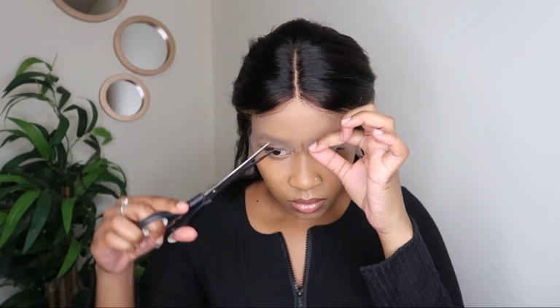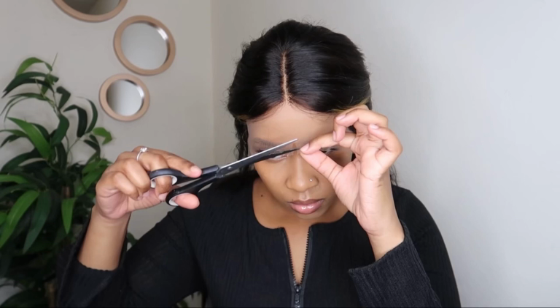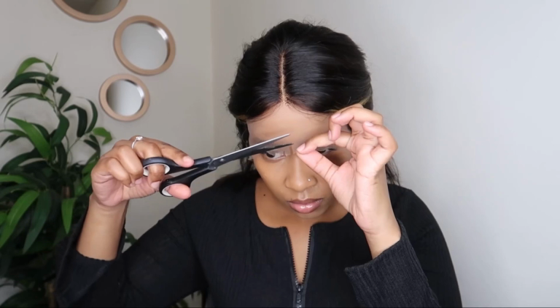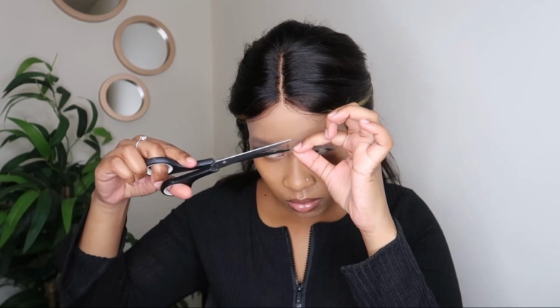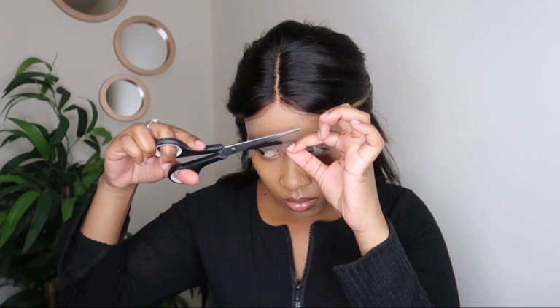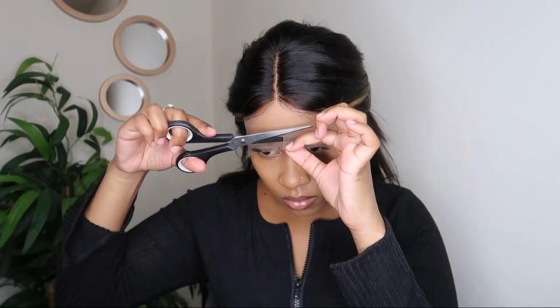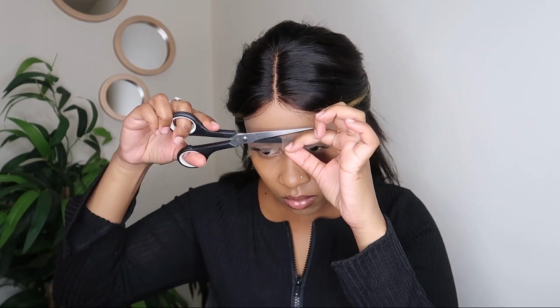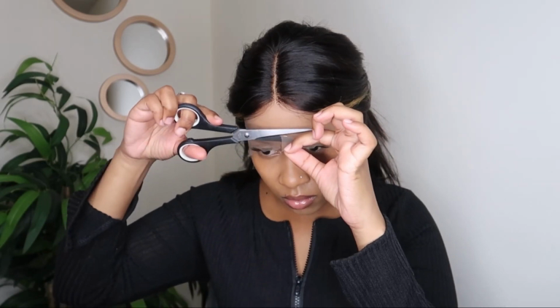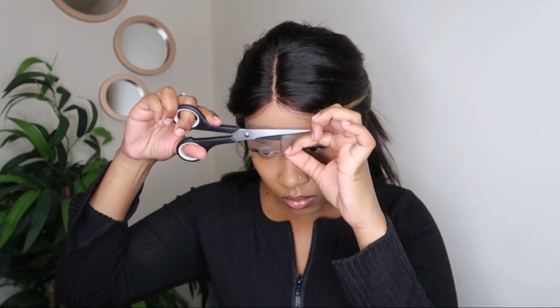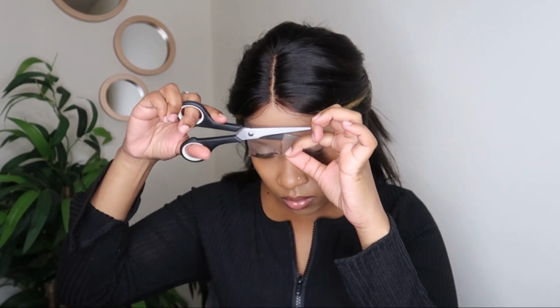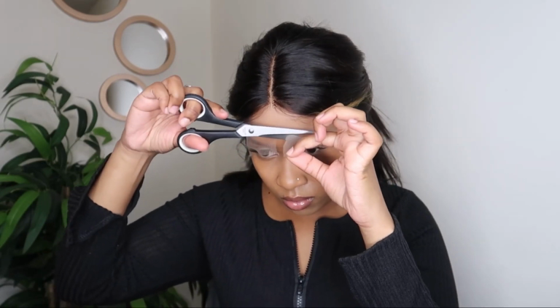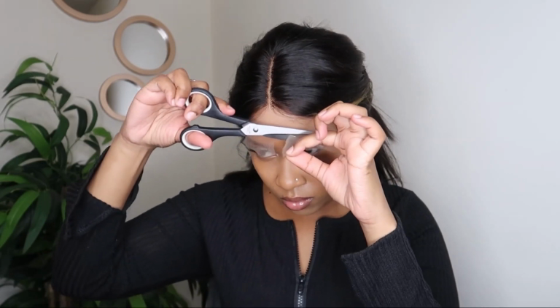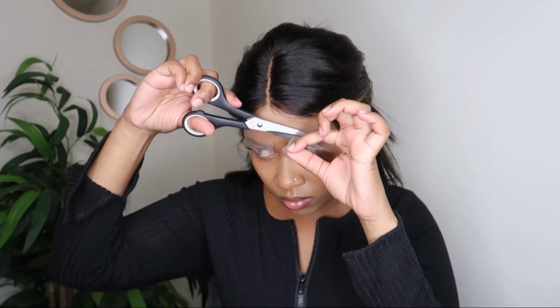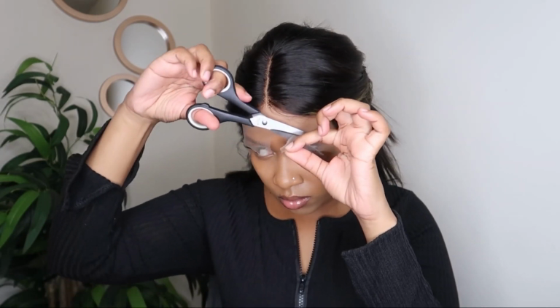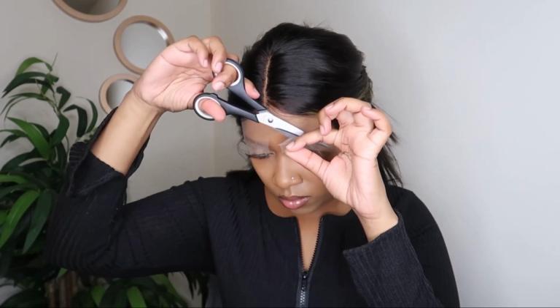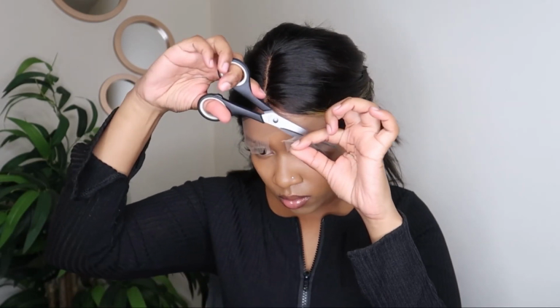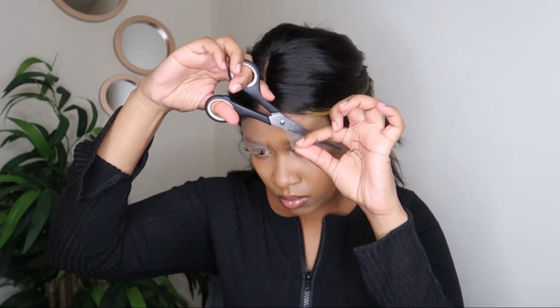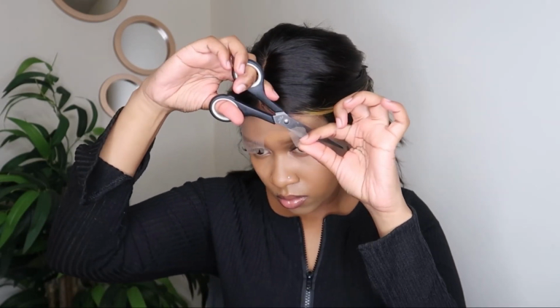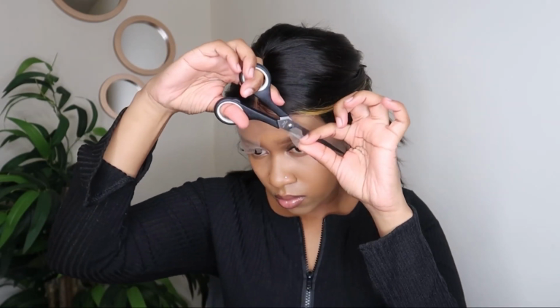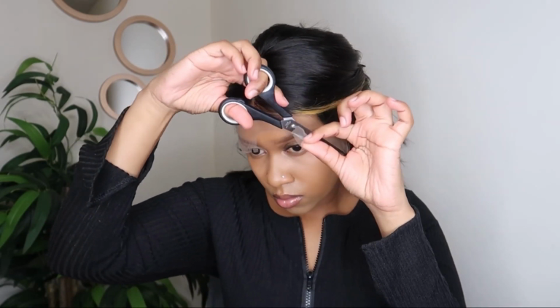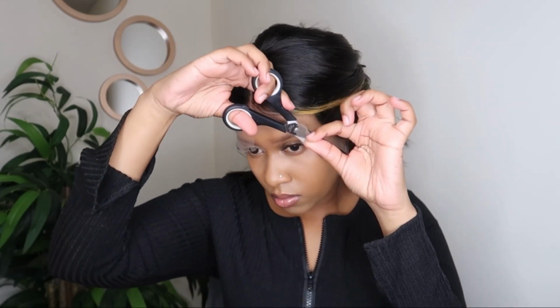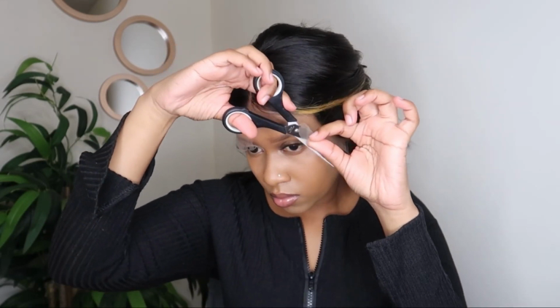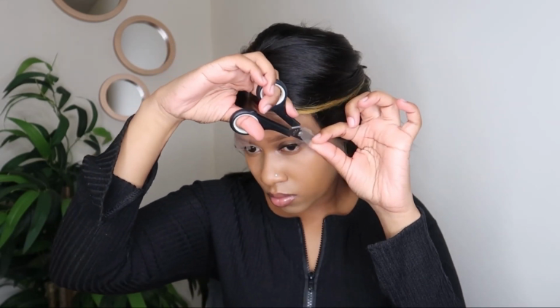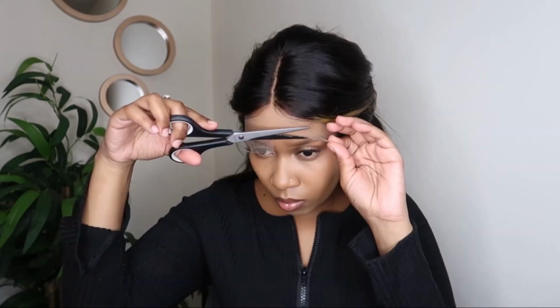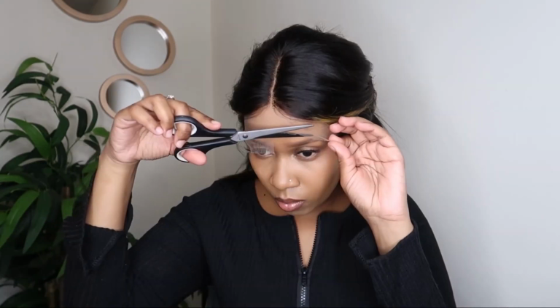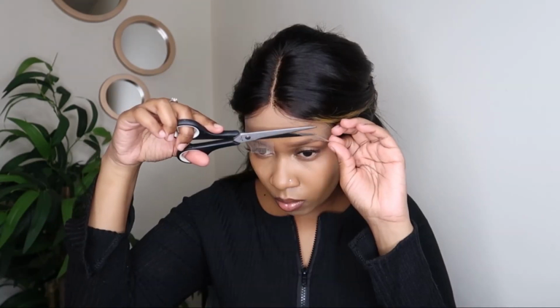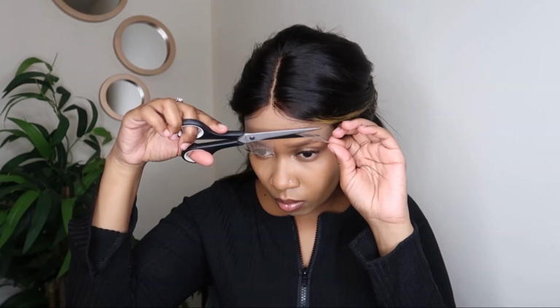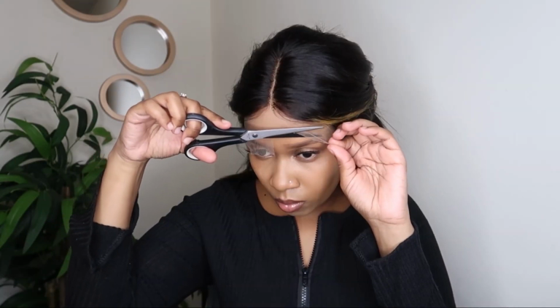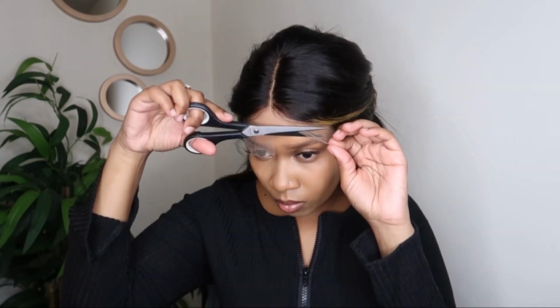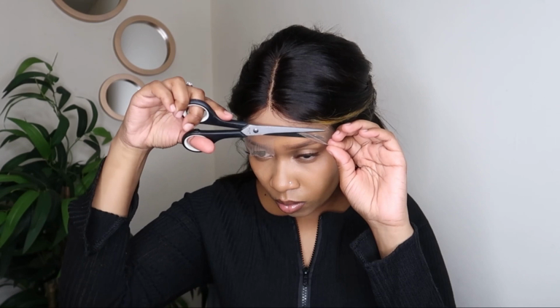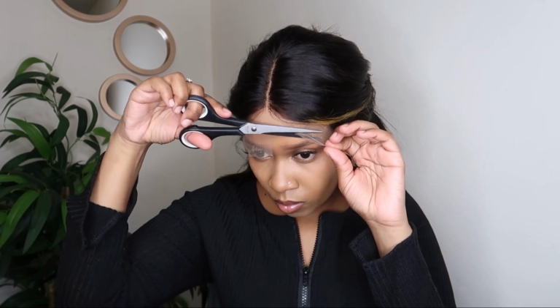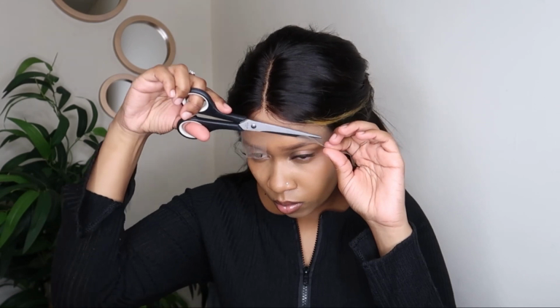Now I'm just tying the hair back and I'm going to cut the lace shorter so that it's just out of my face, and then I'm going to completely cut off the lace.